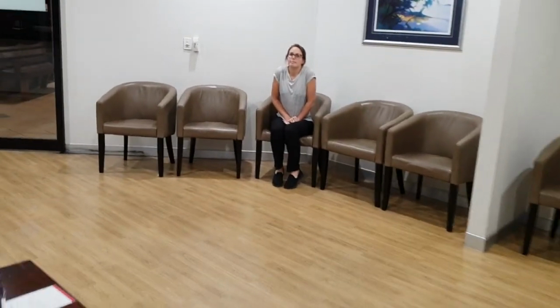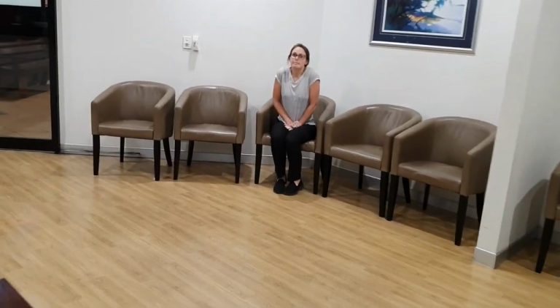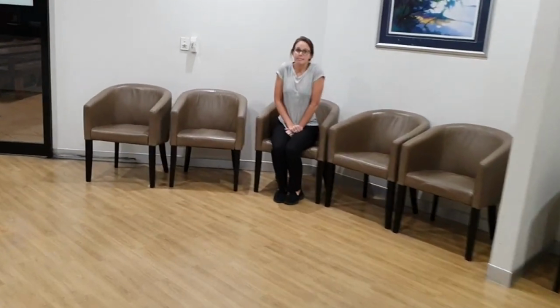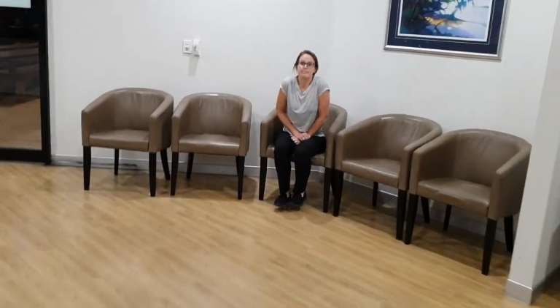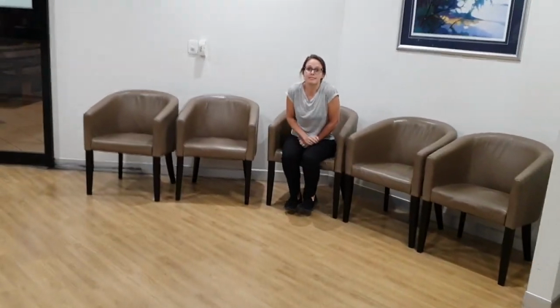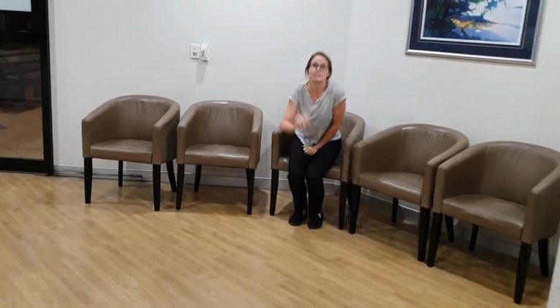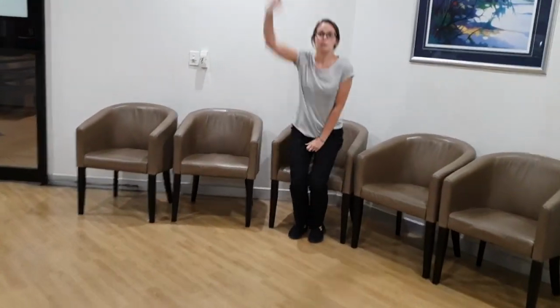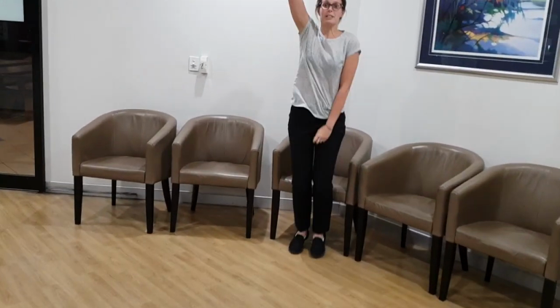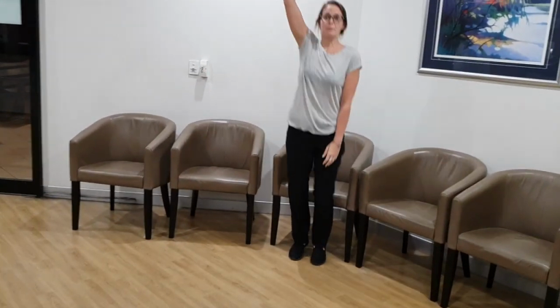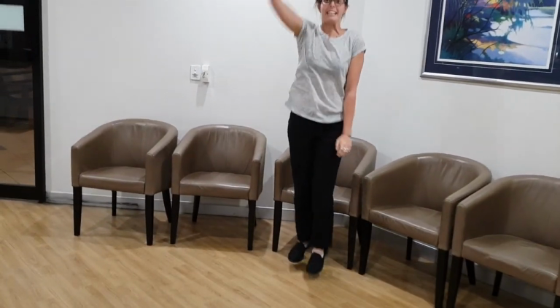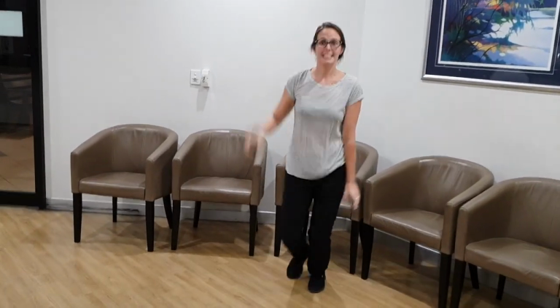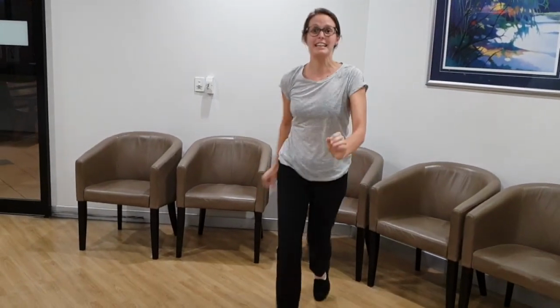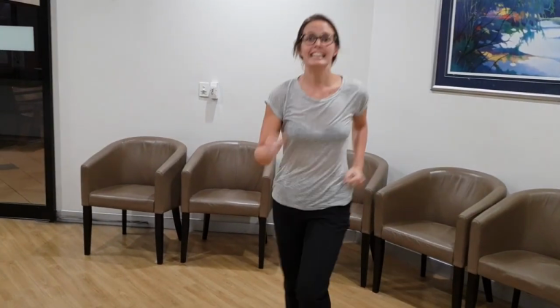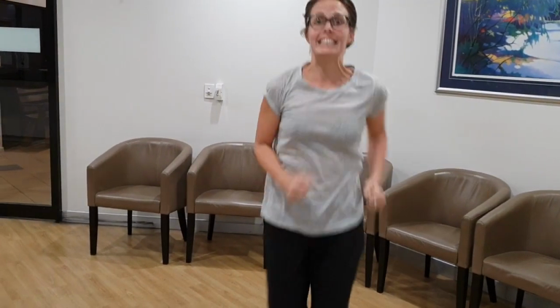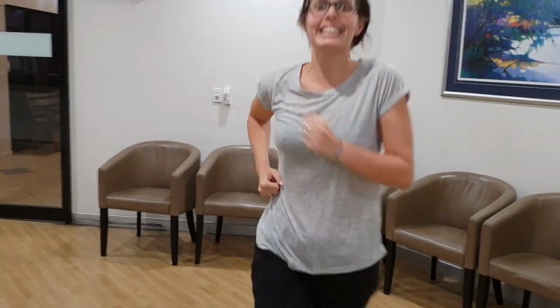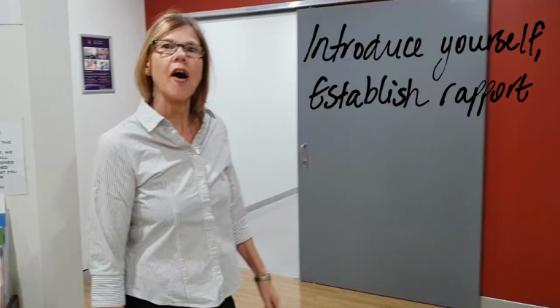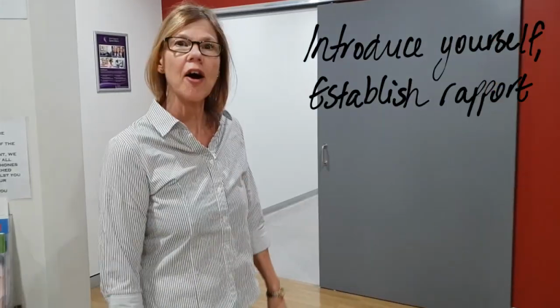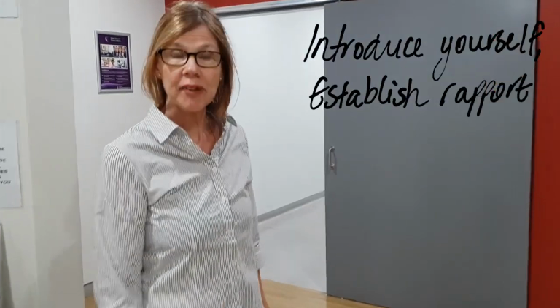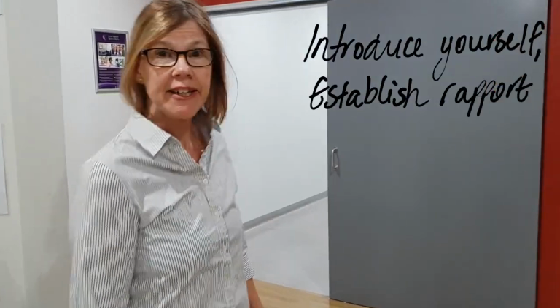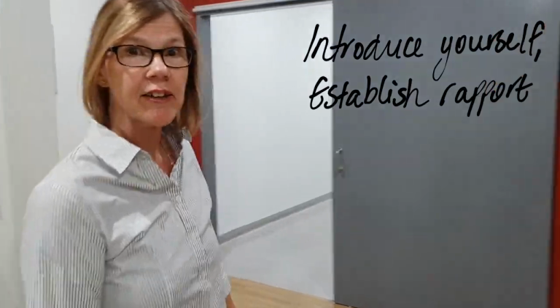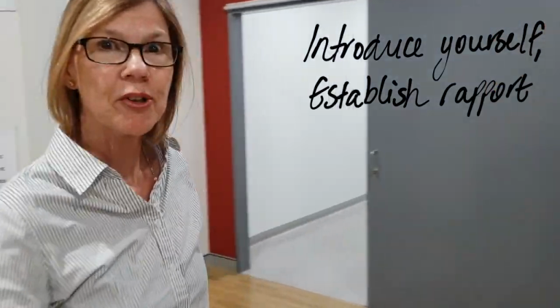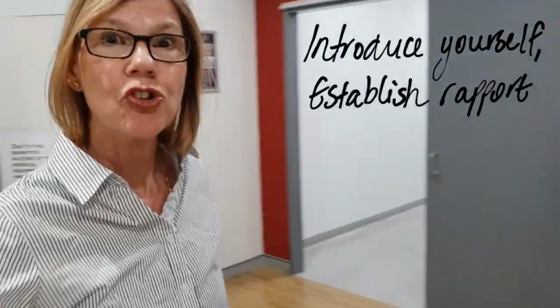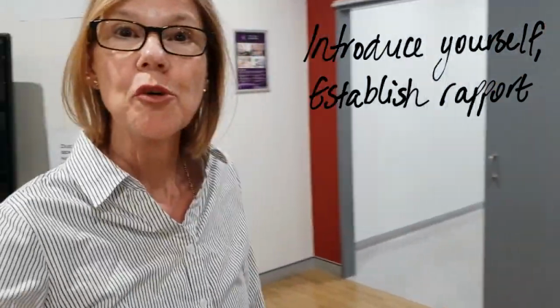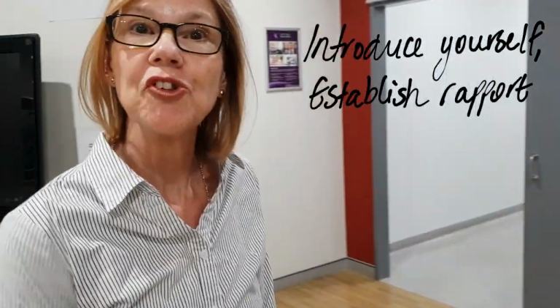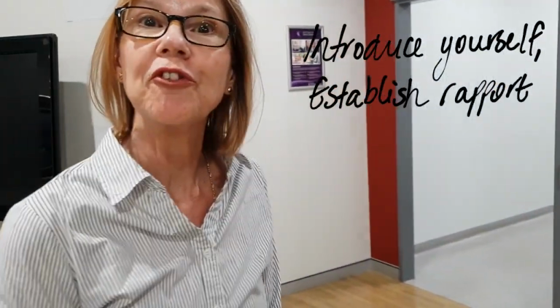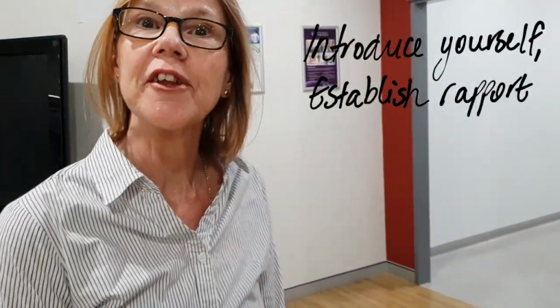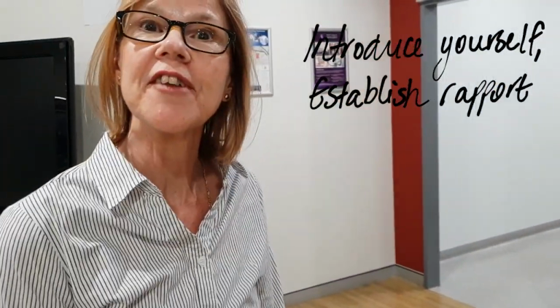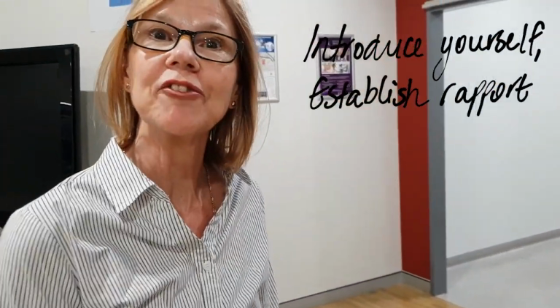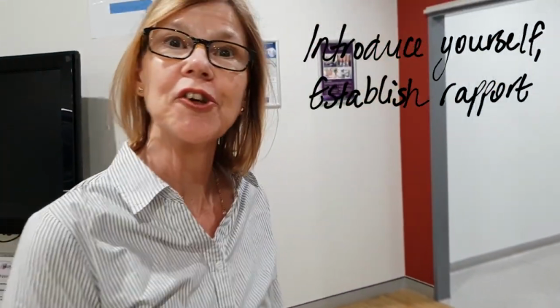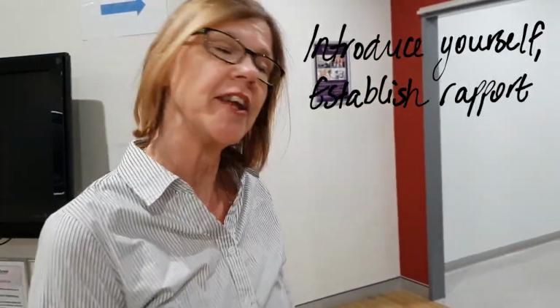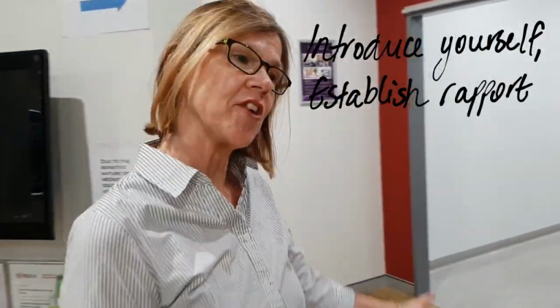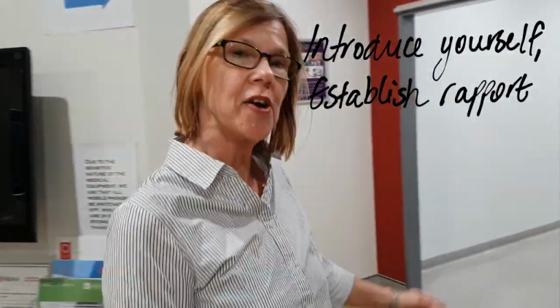Ima pee my pants! Come on through. I'm Linda, I'm going to do your imaging for you this afternoon. Let's go.